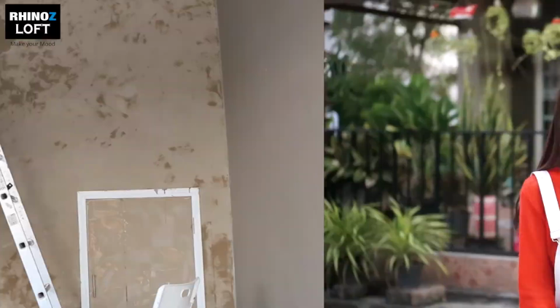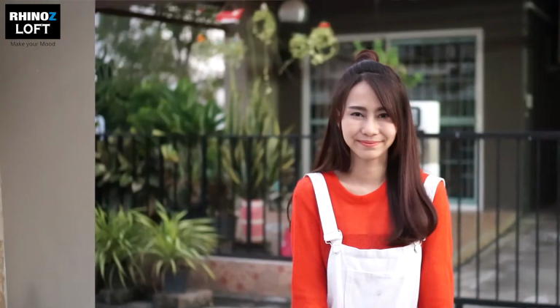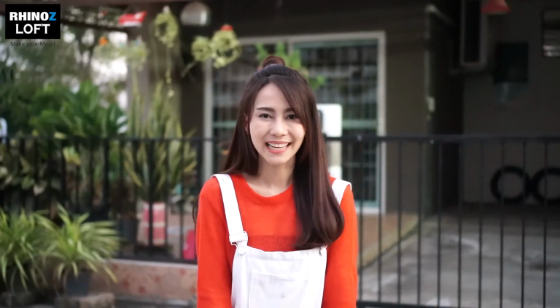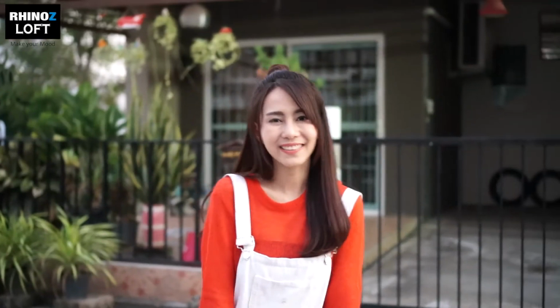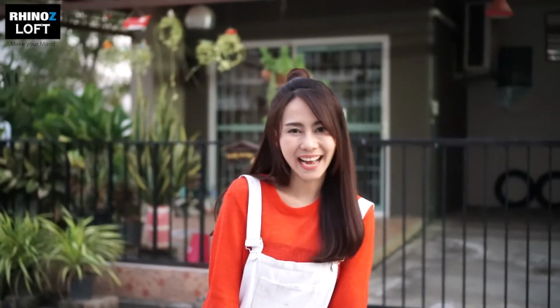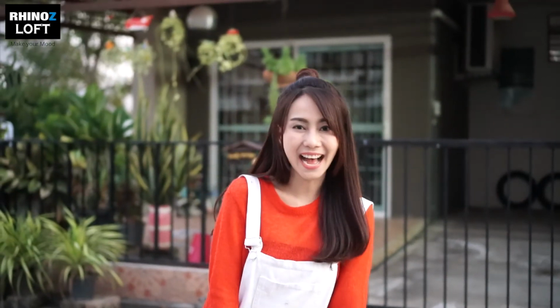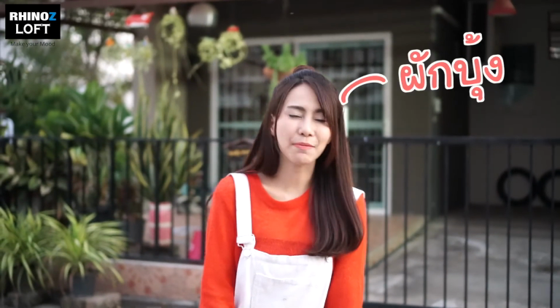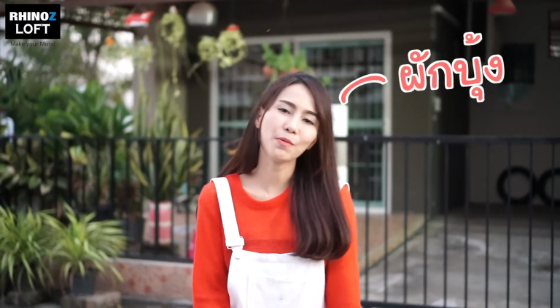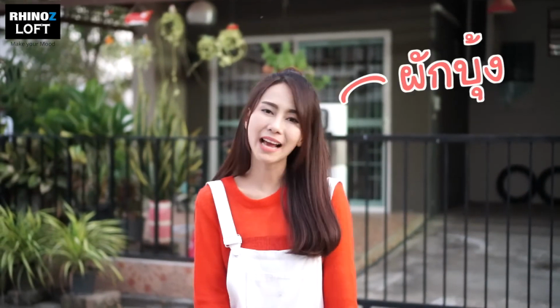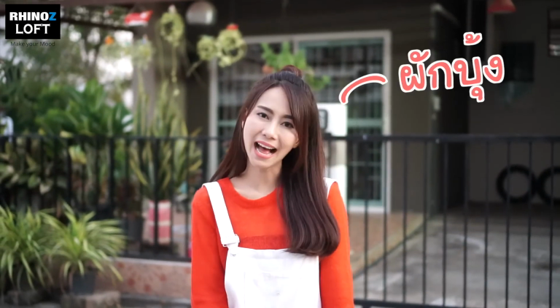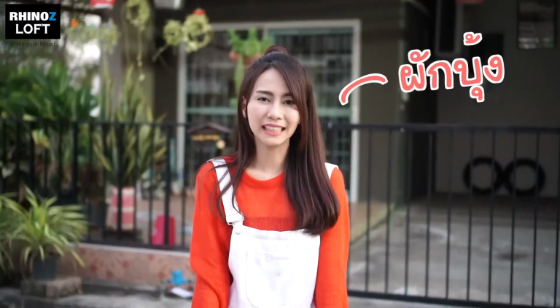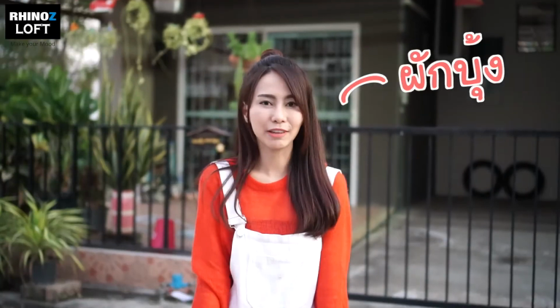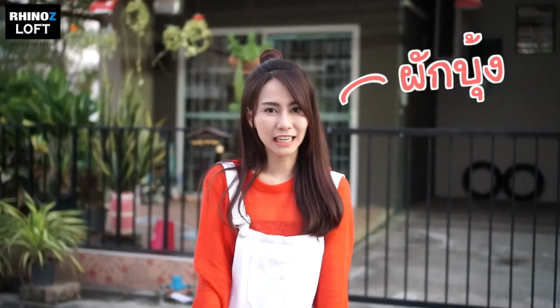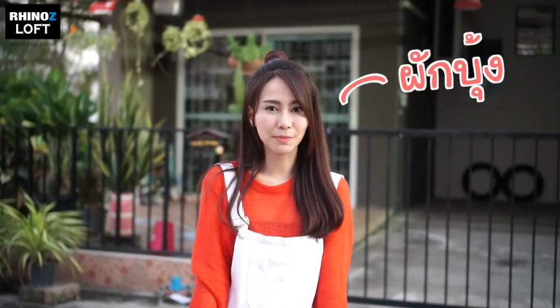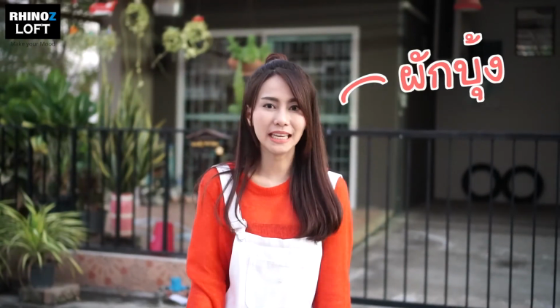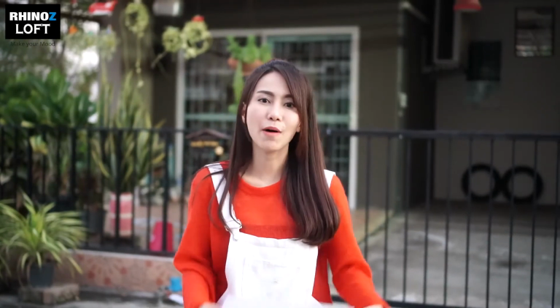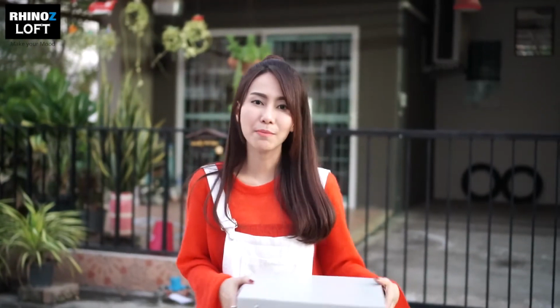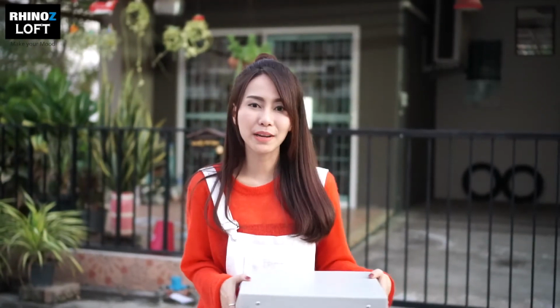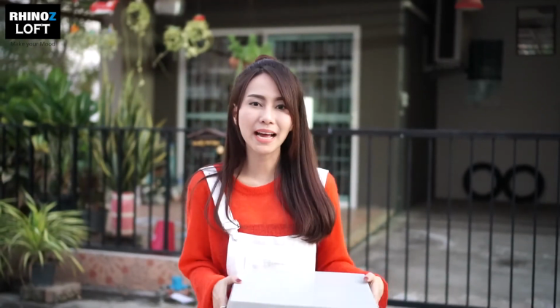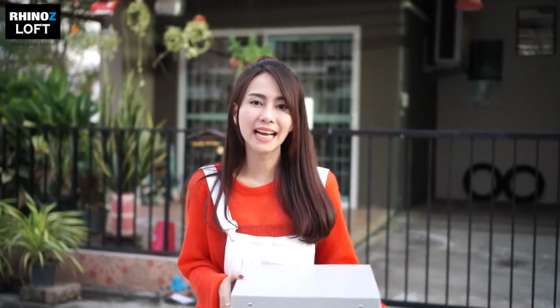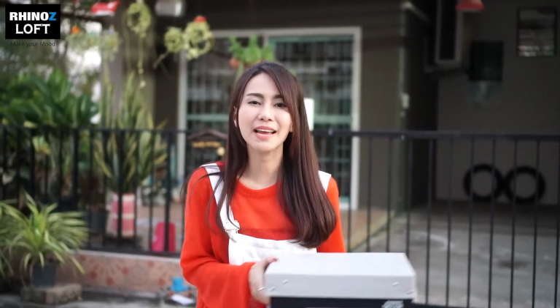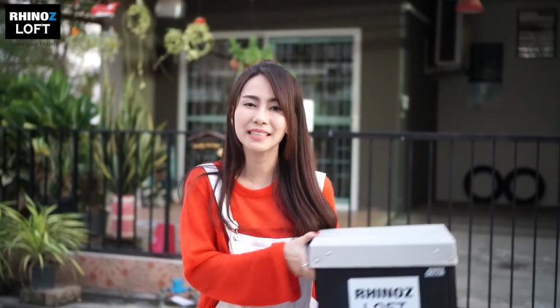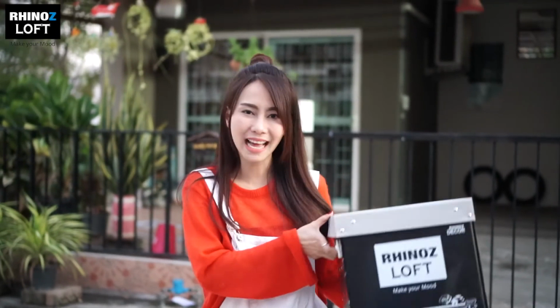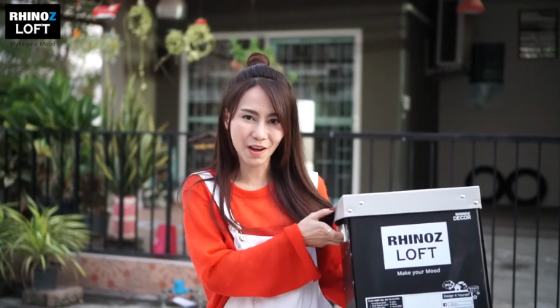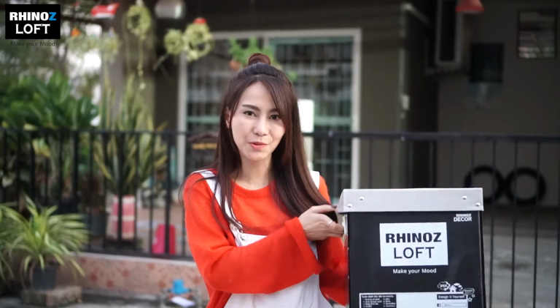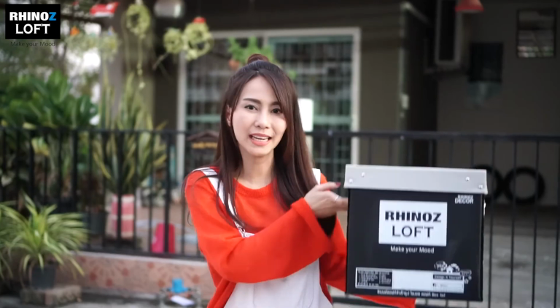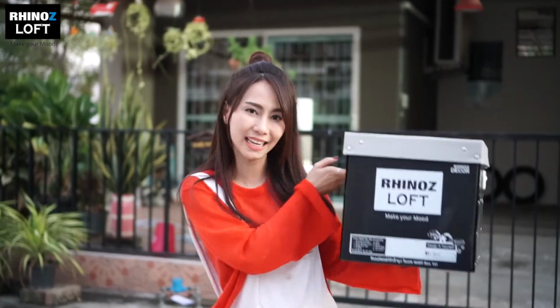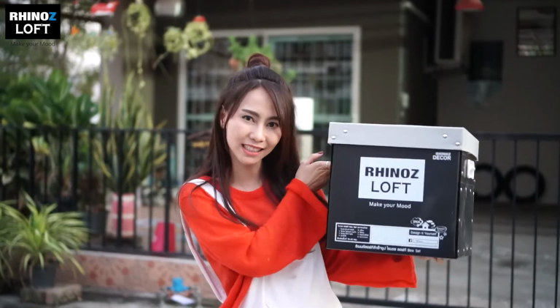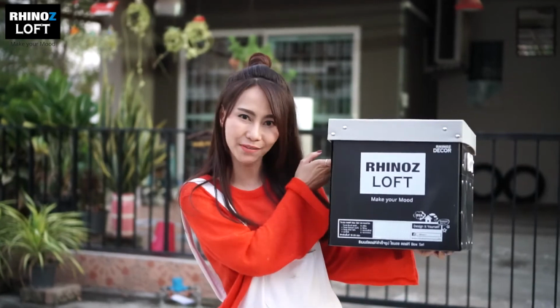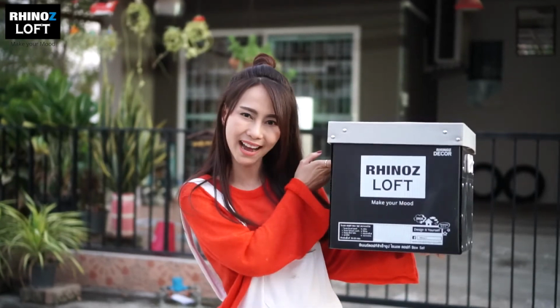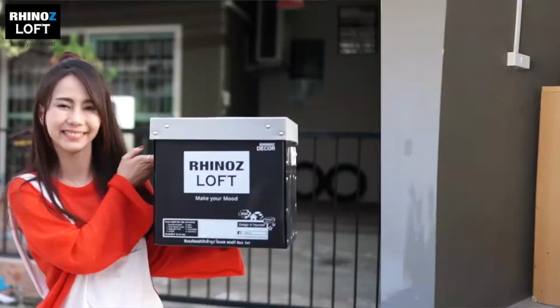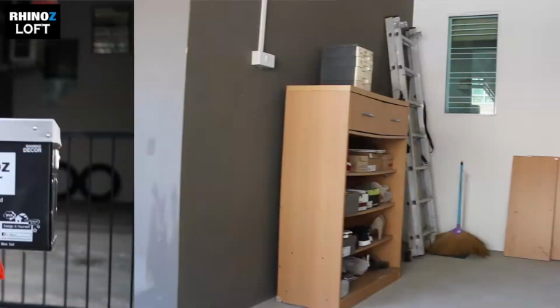Hi everyone, I am Park Boong. I'm wanting to change the color of my house wall, so today I'll try out this Rhinos Loft box set.